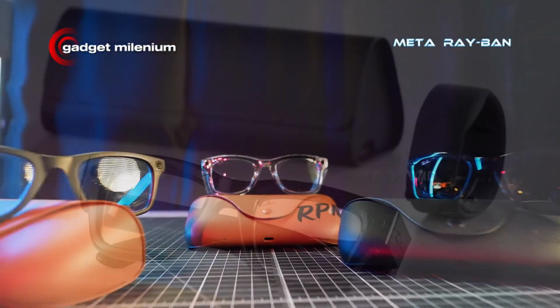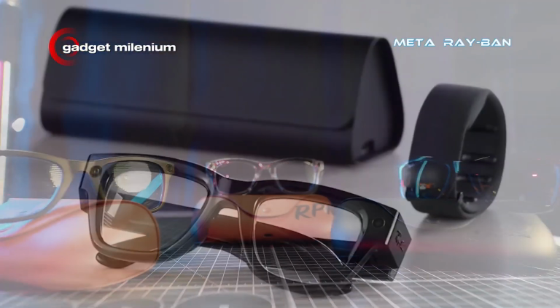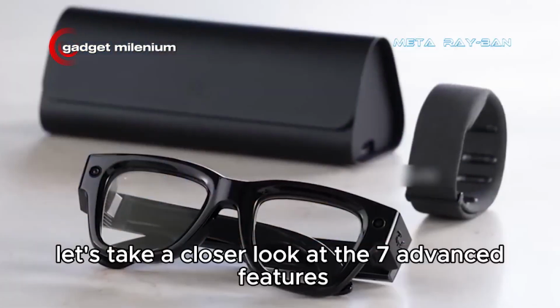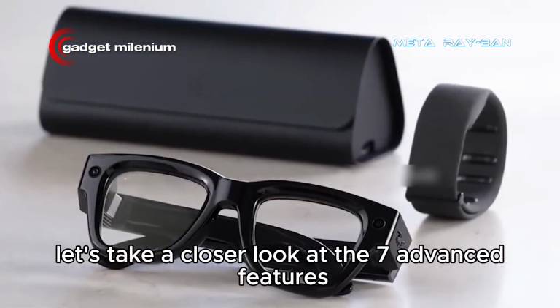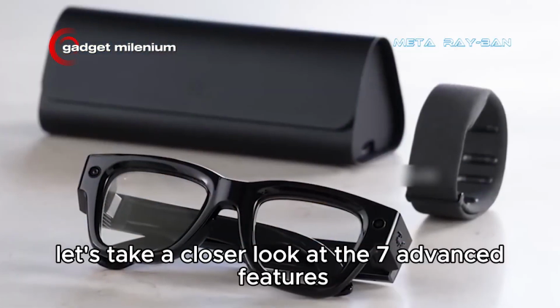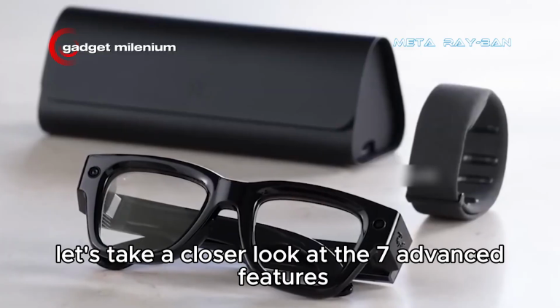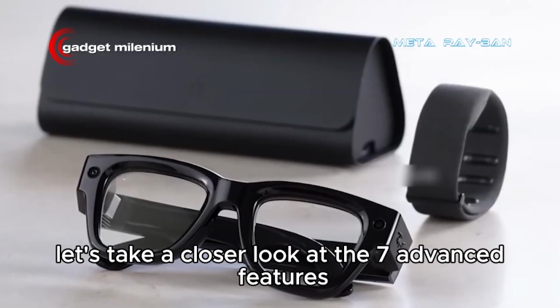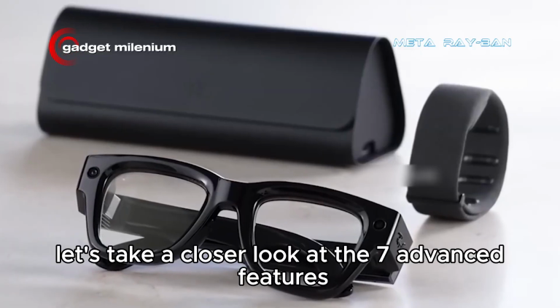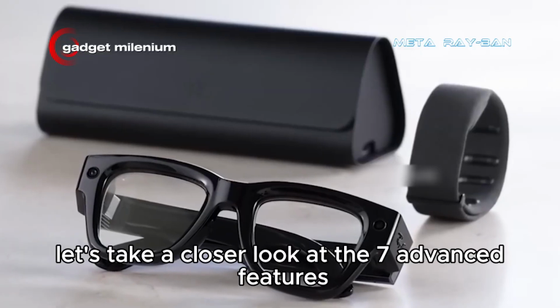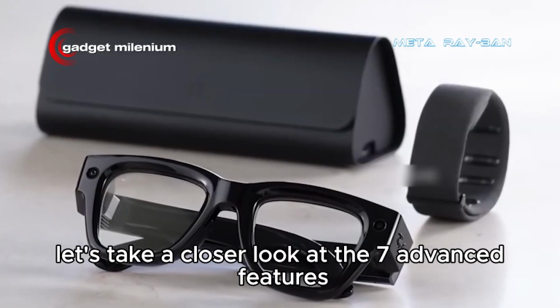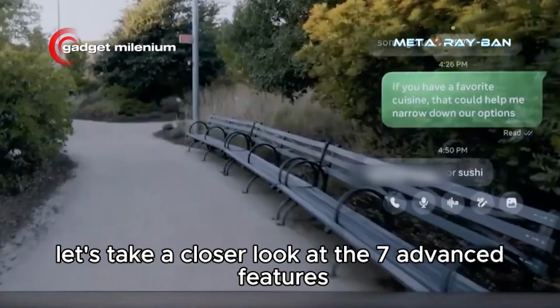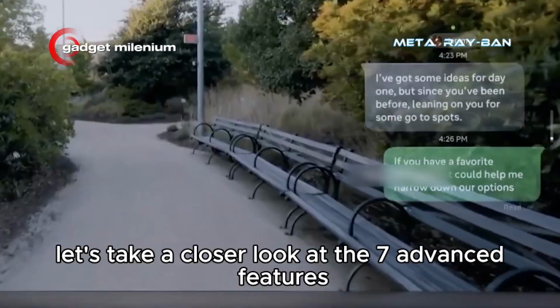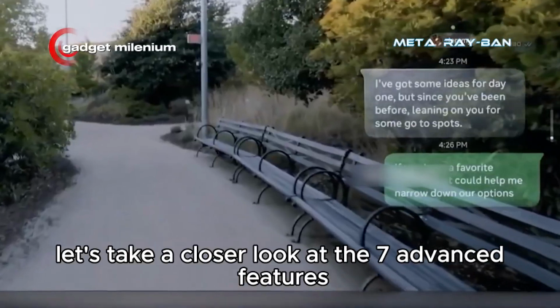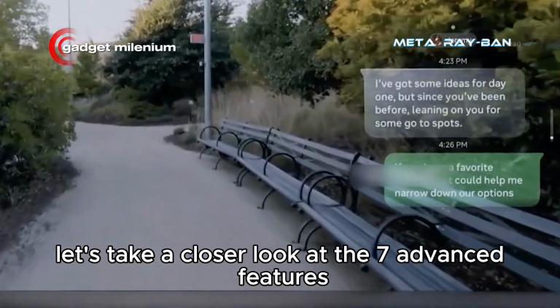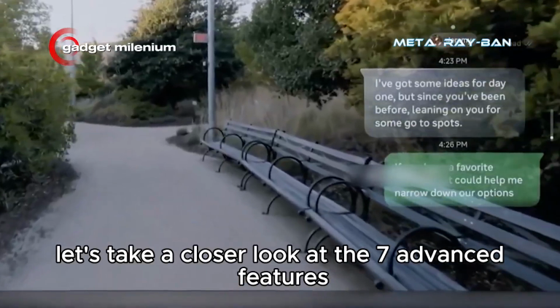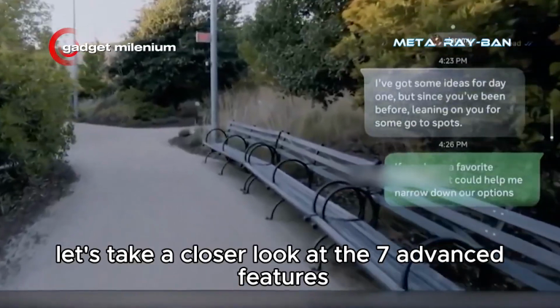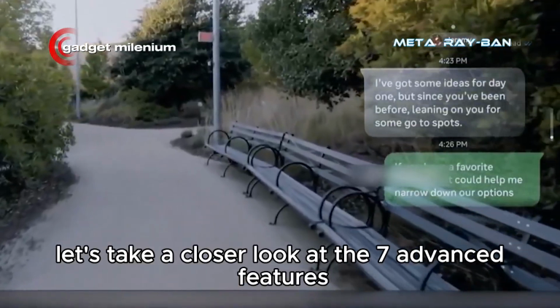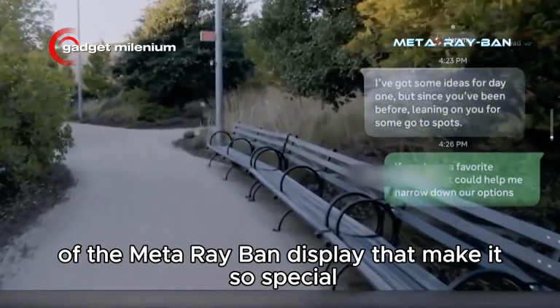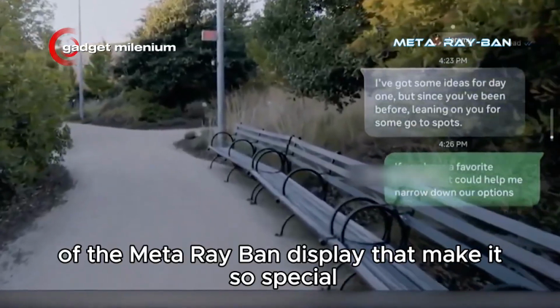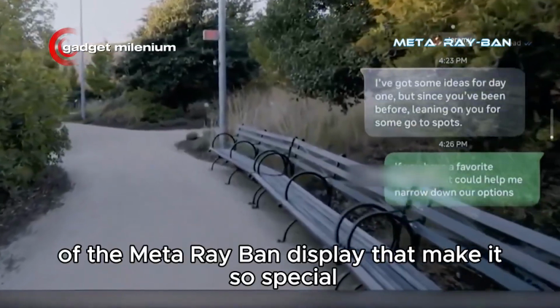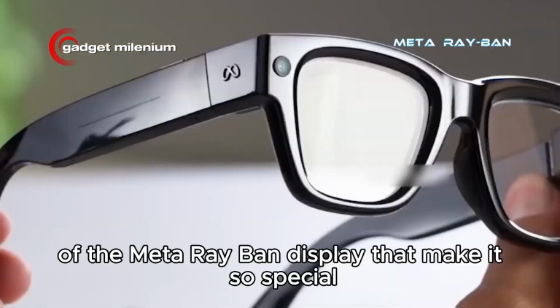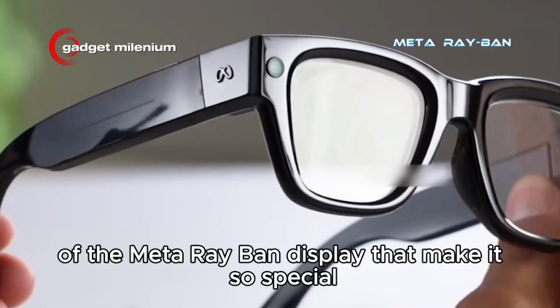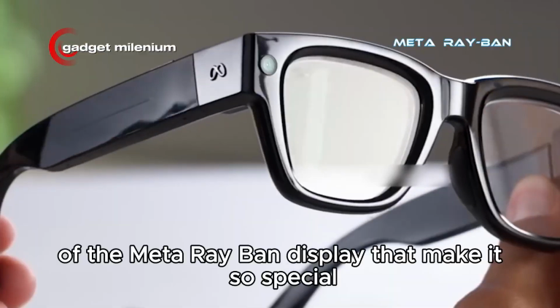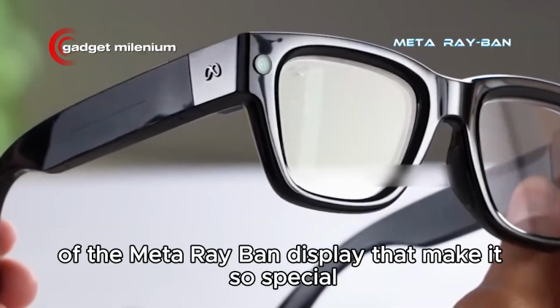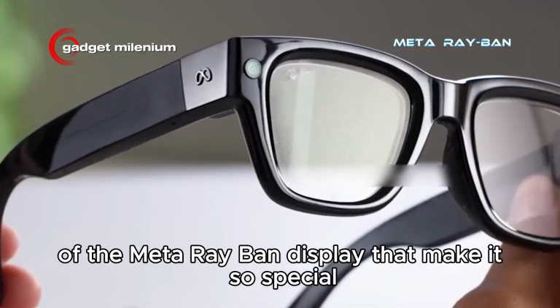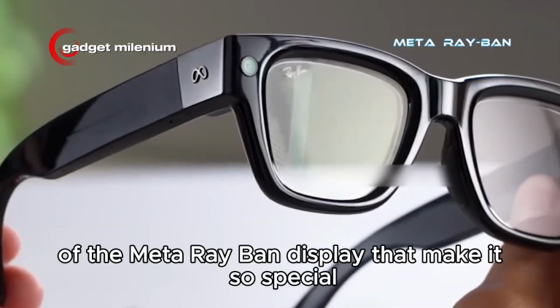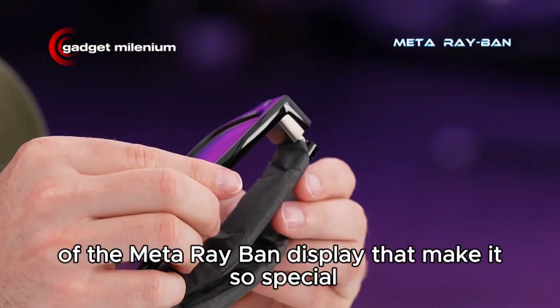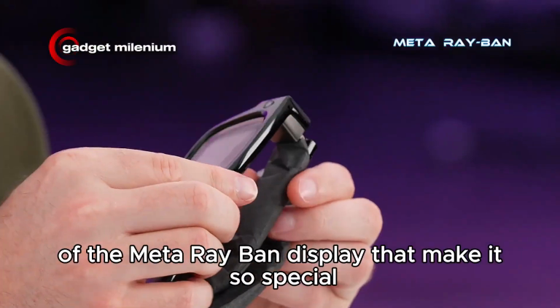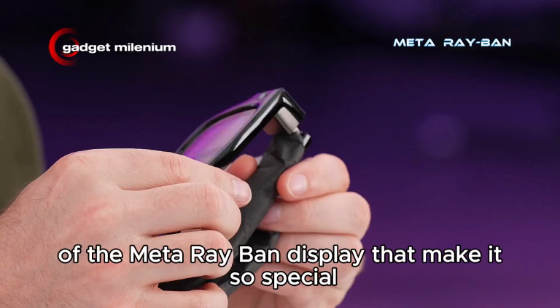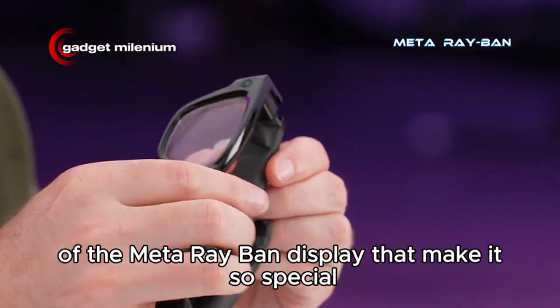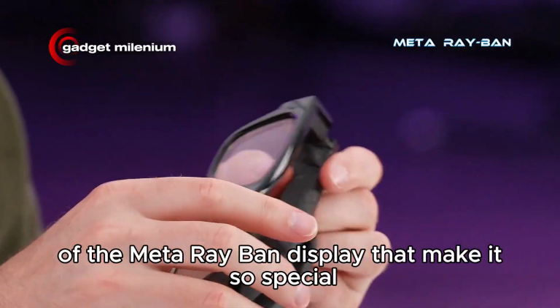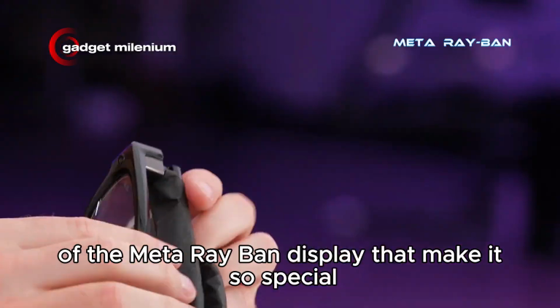Let's take a closer look at the seven advanced features of the Meta Ray-Ban Display that make it so special.